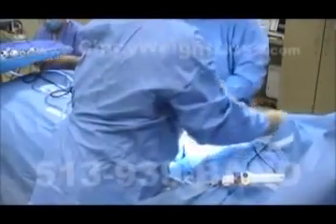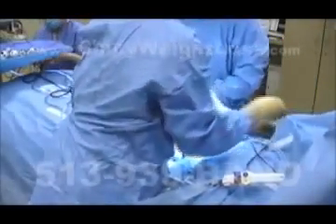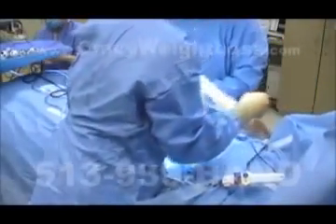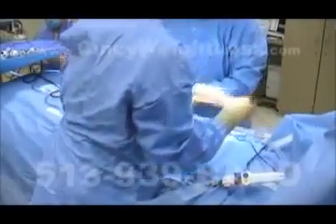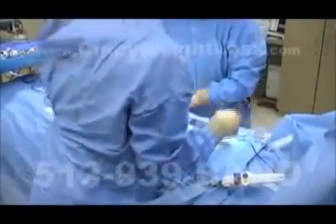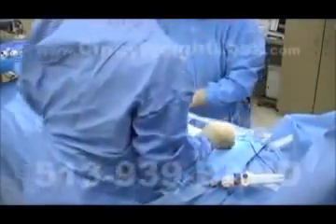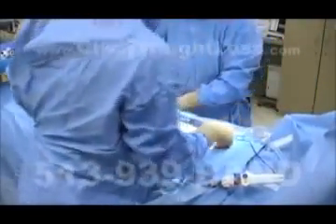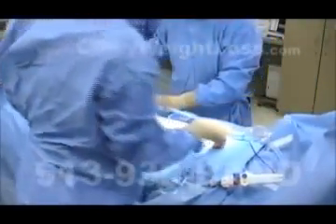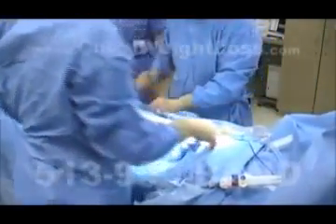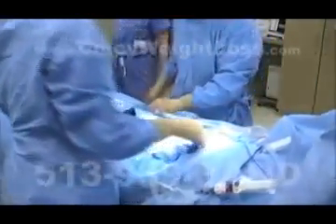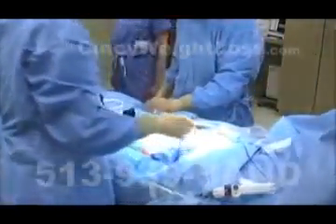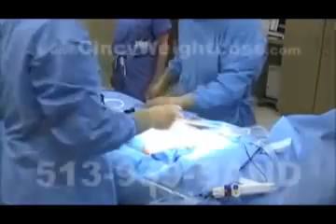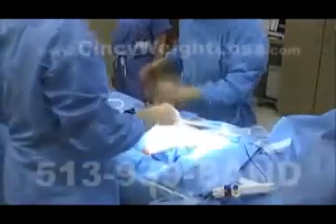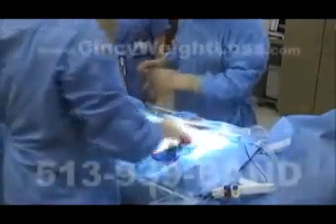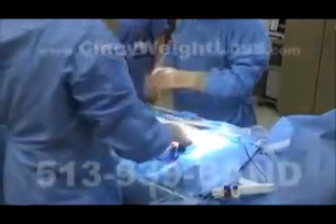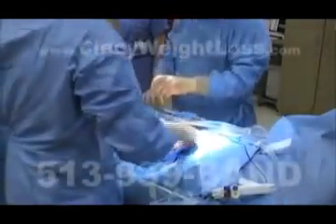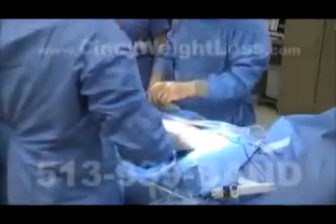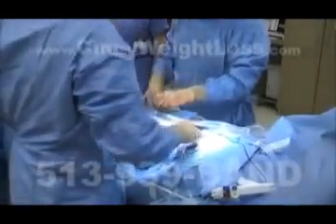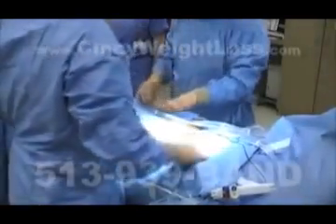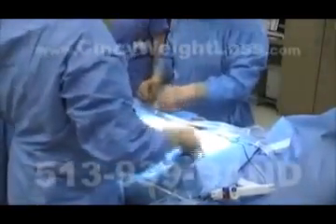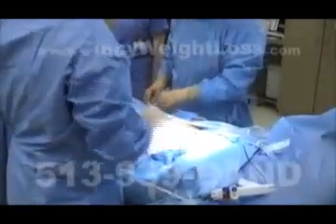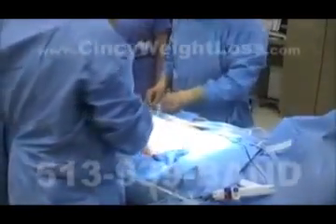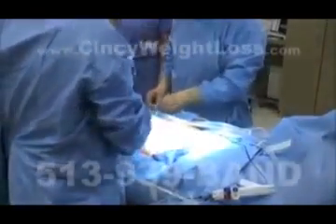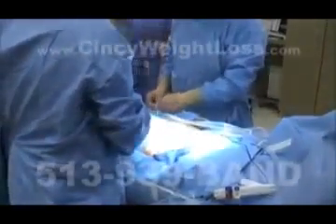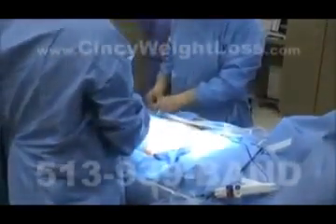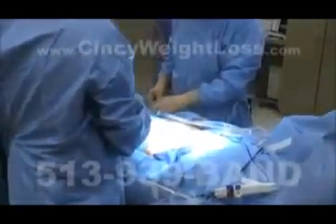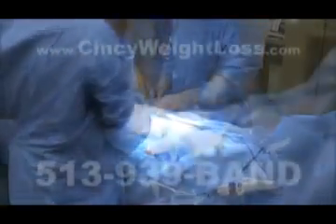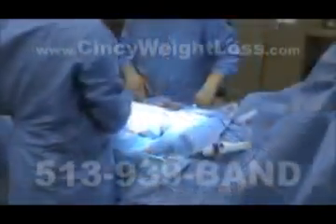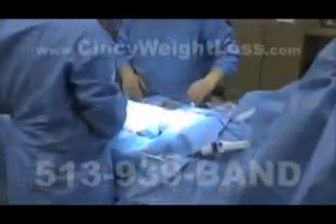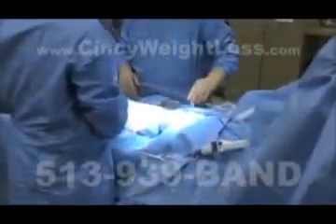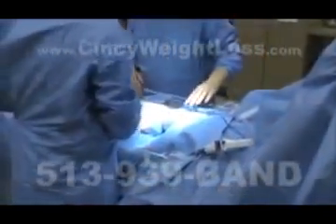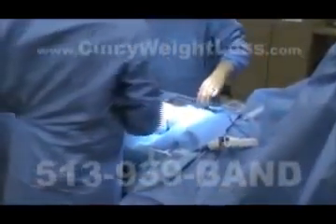Patients are prepped for surgery and general anesthesia is administered. The surgical team performs a final check of the instruments and equipment prior to commencing.